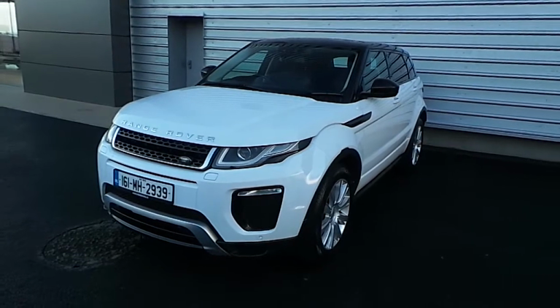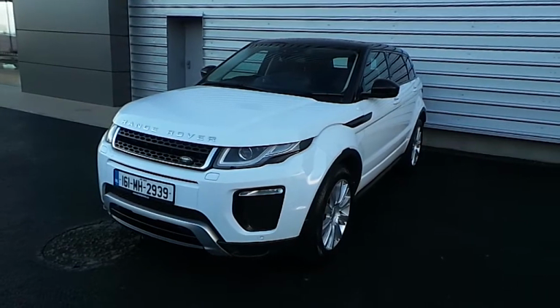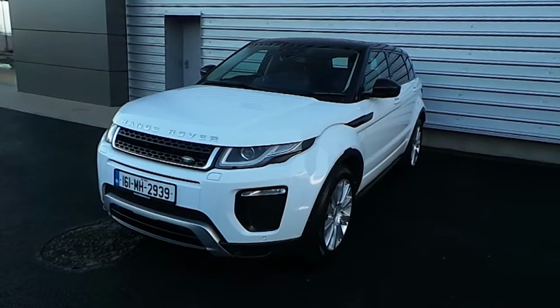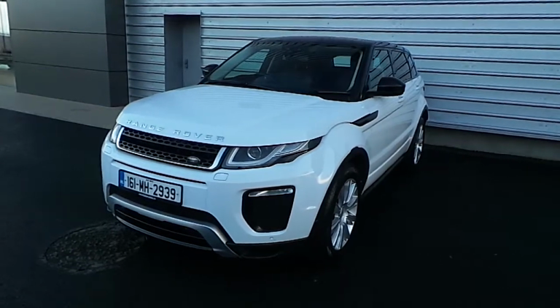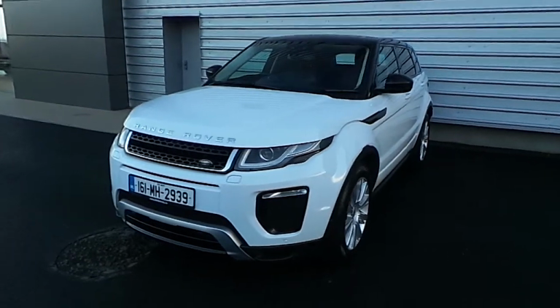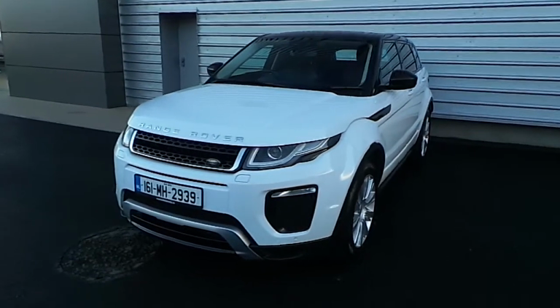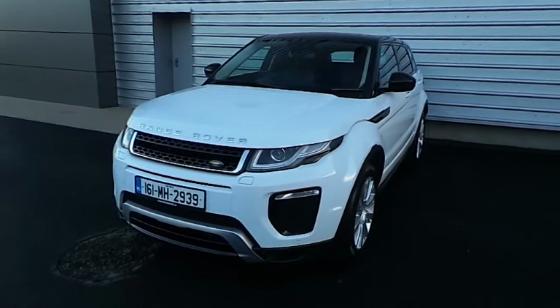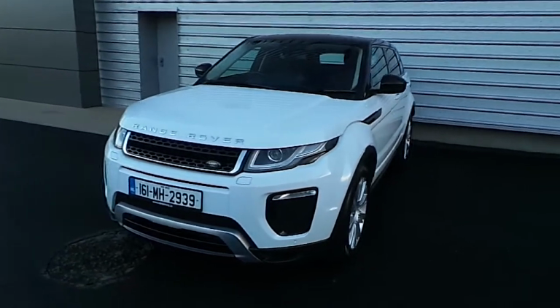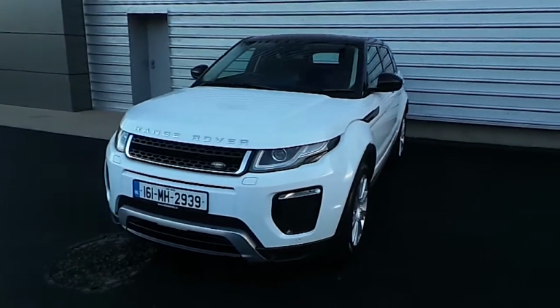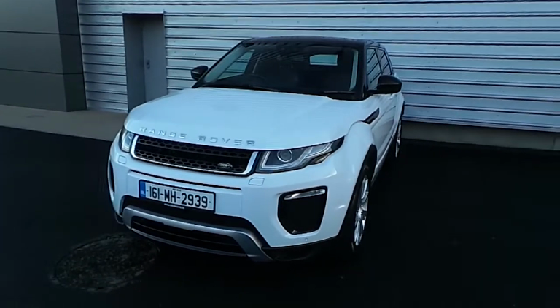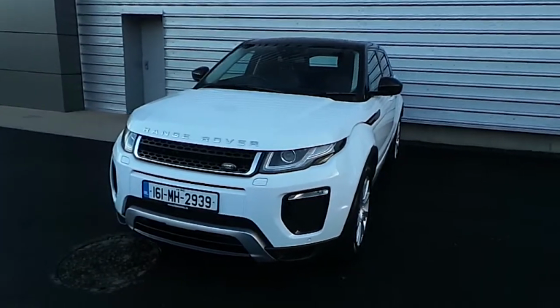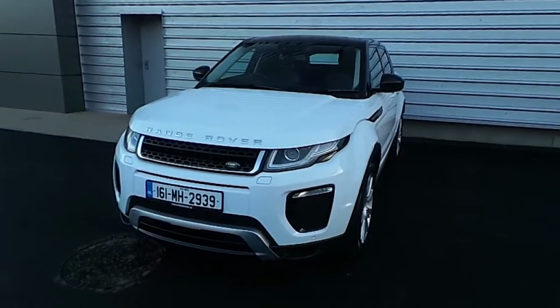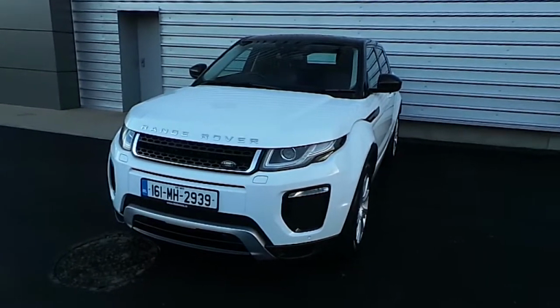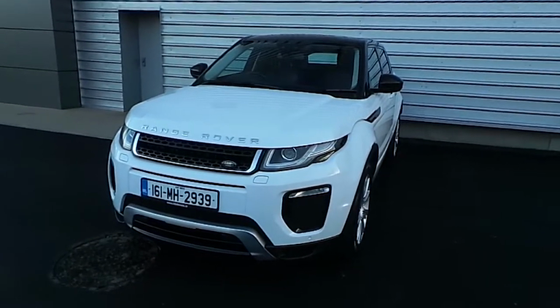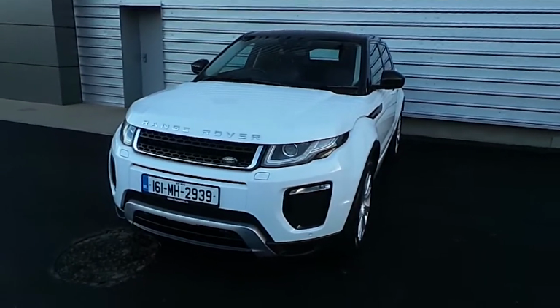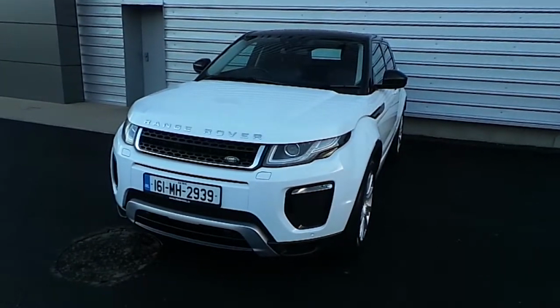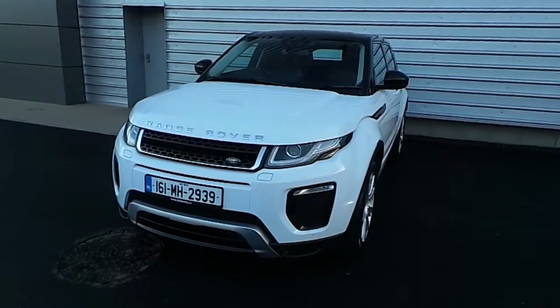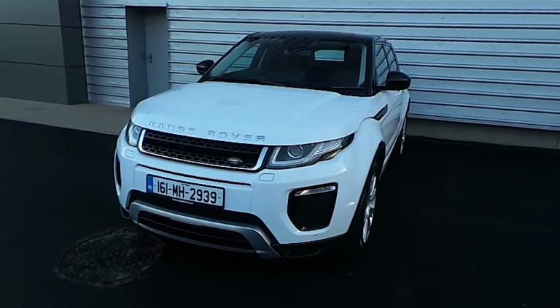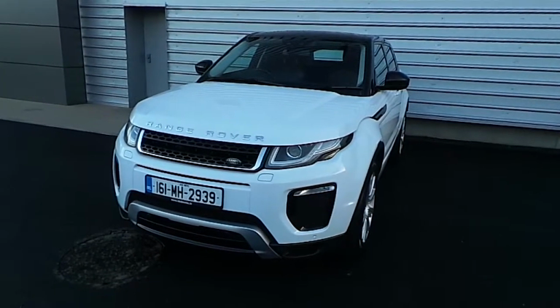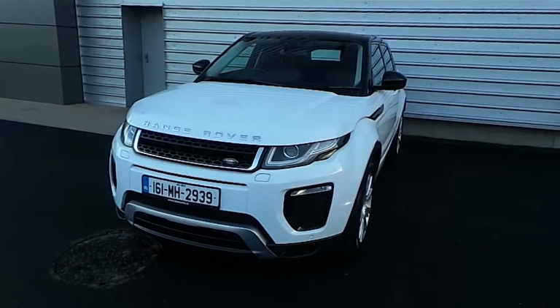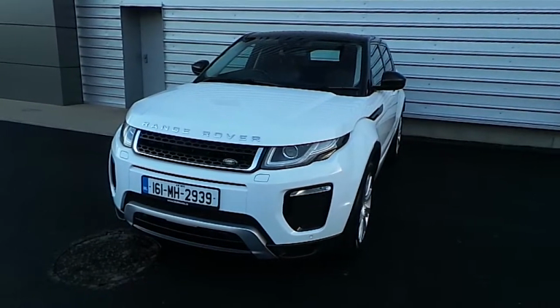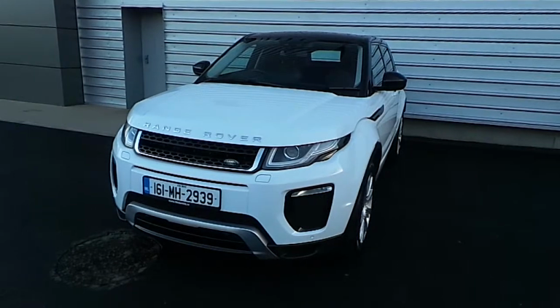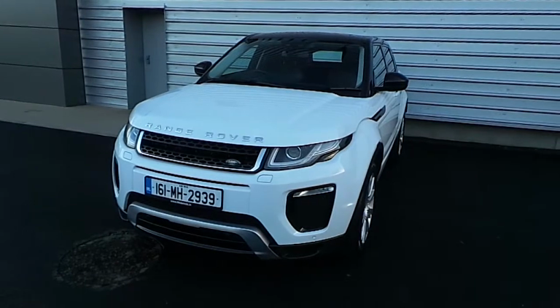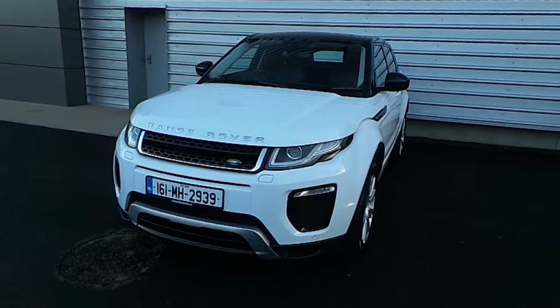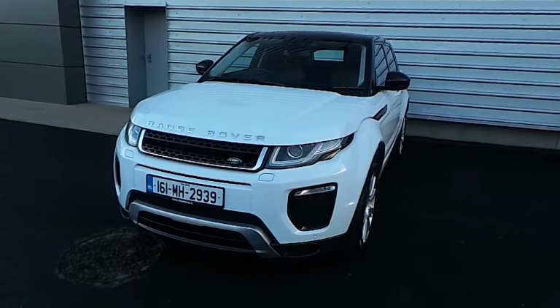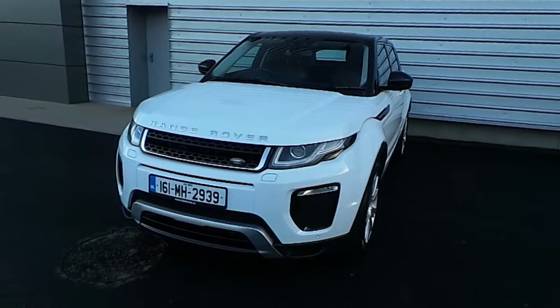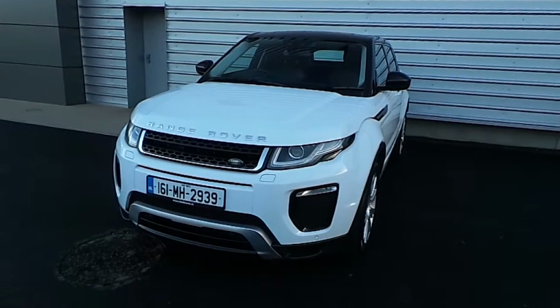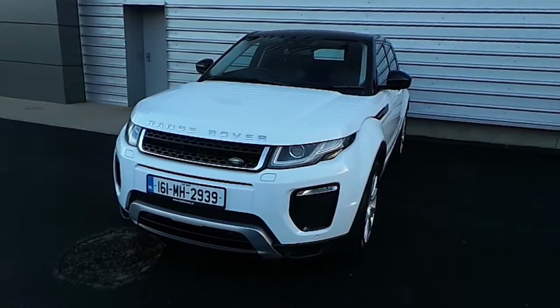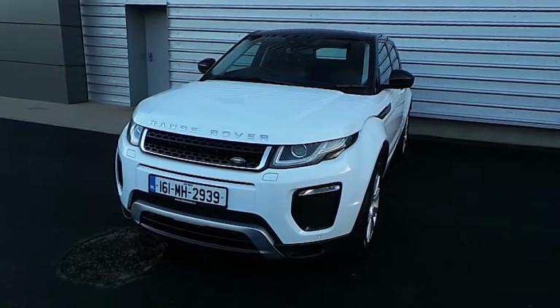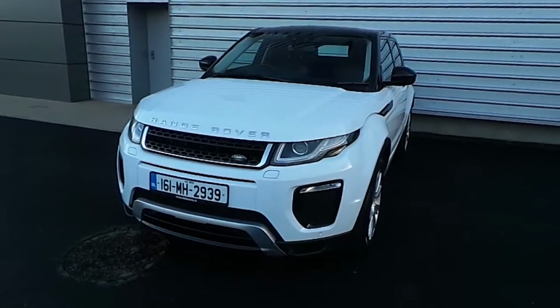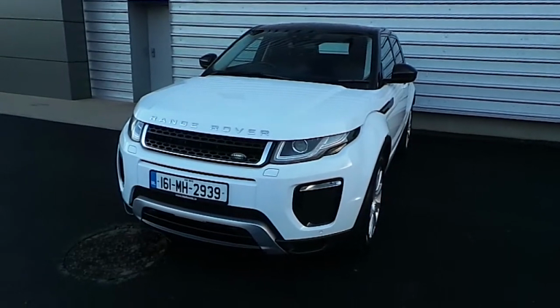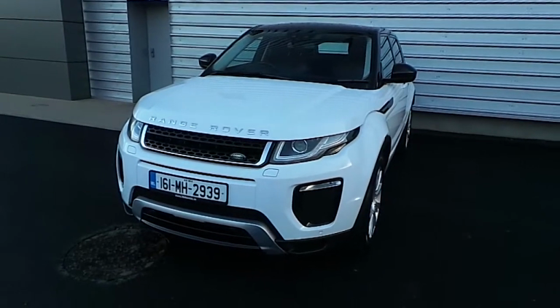This car is a commercial vehicle. It has a full VAT invoice. It's on a 161 plate with 52,500km.